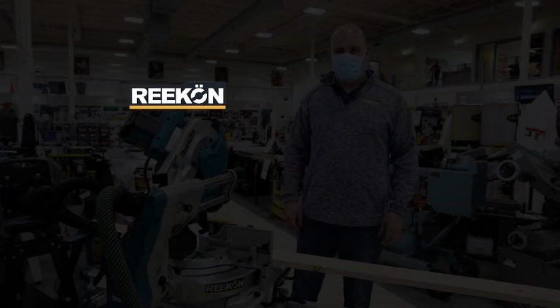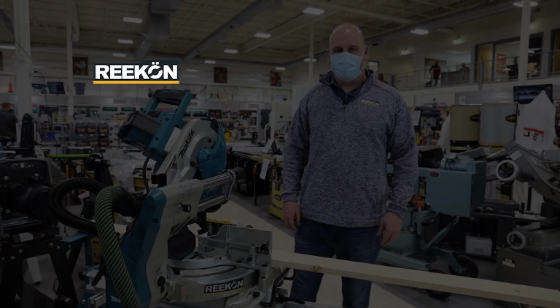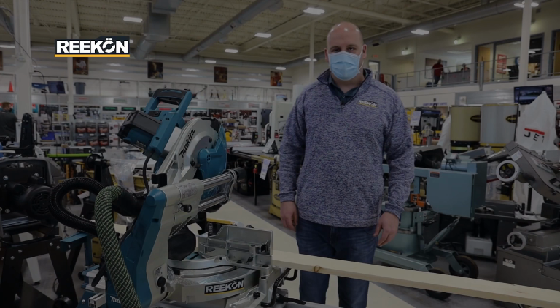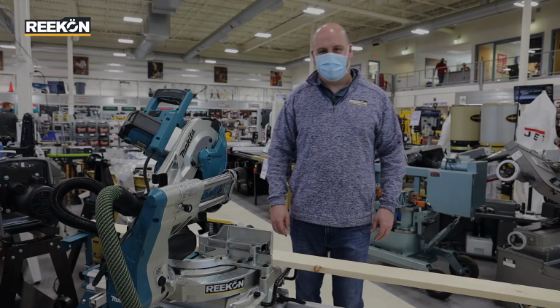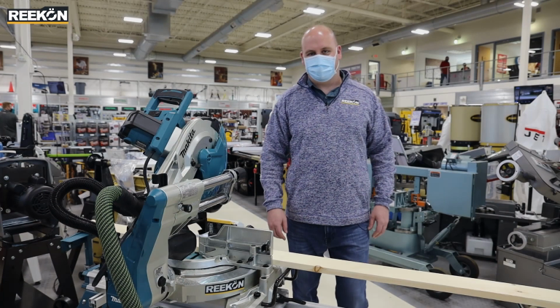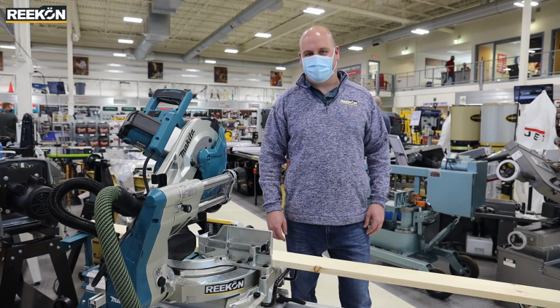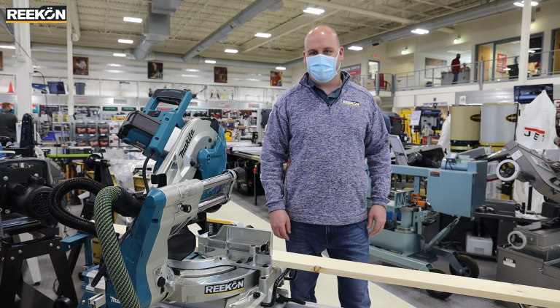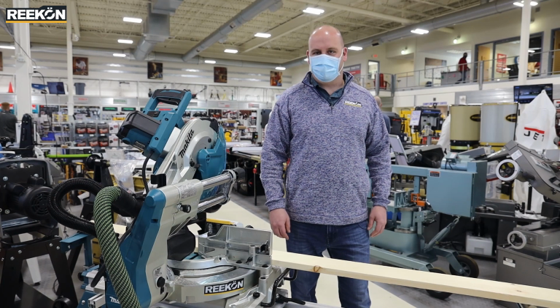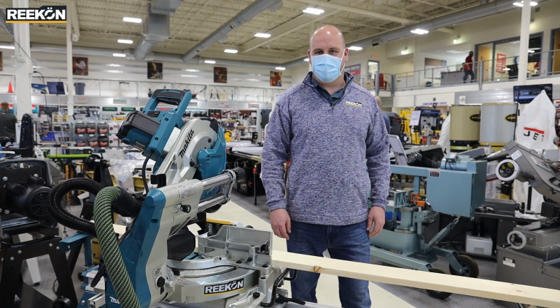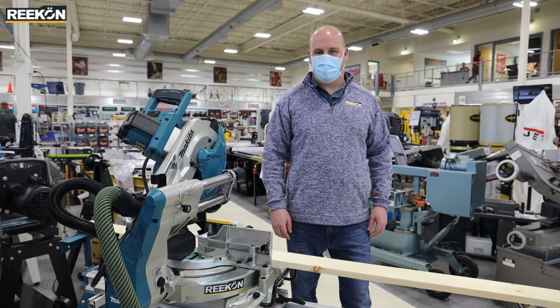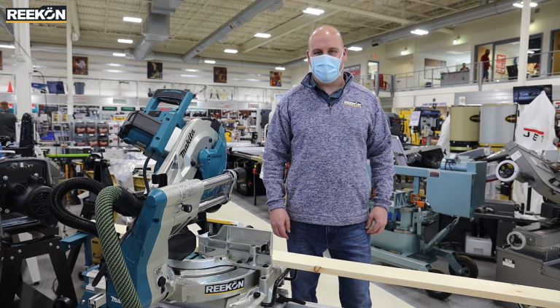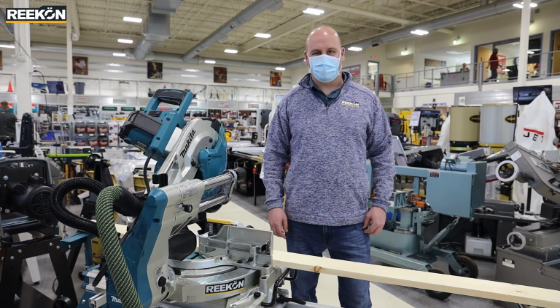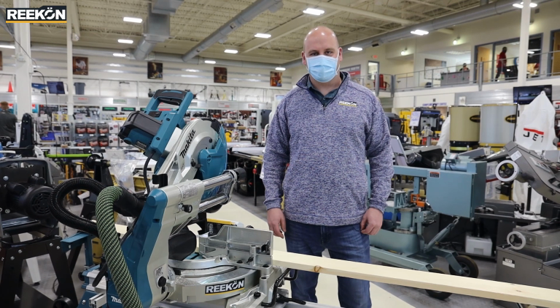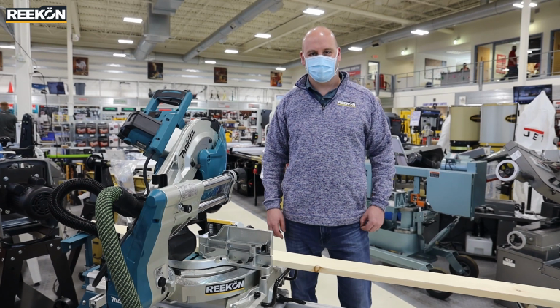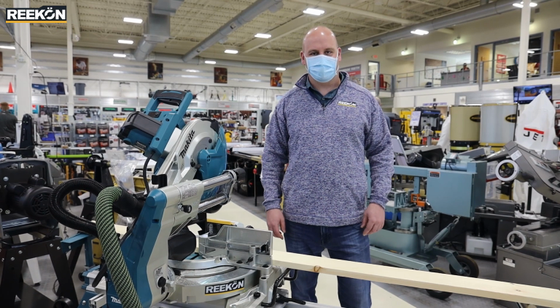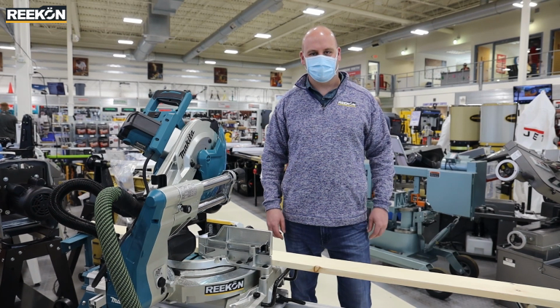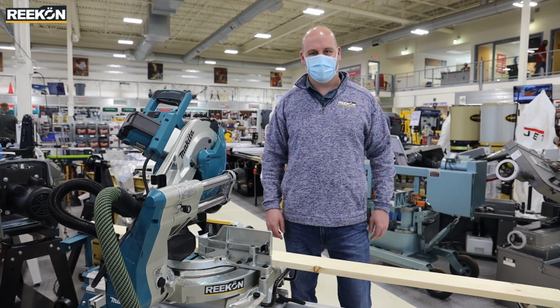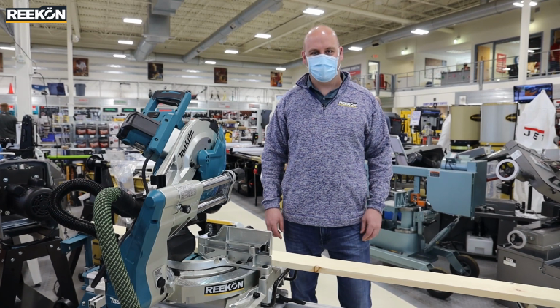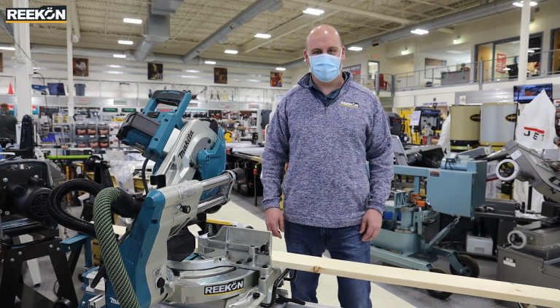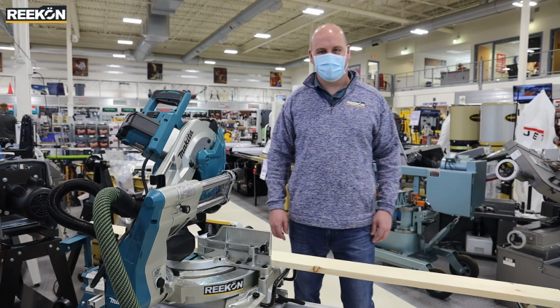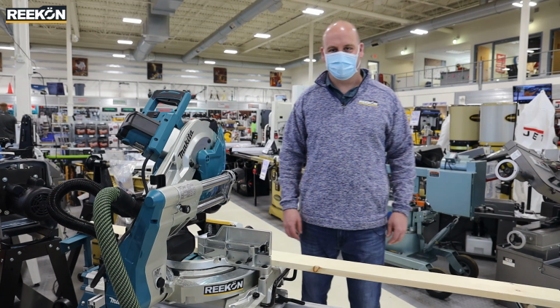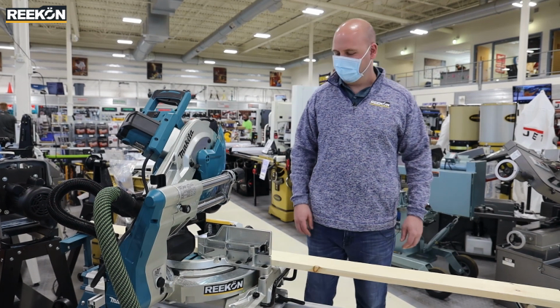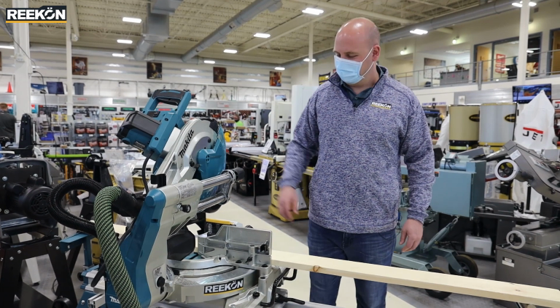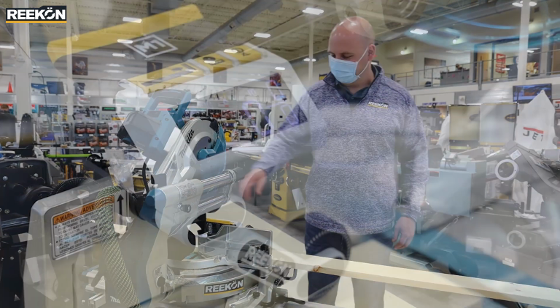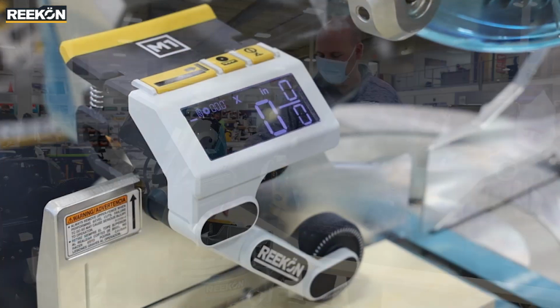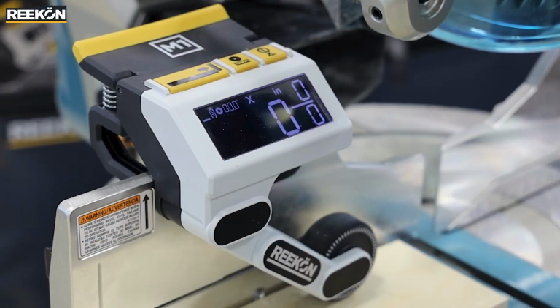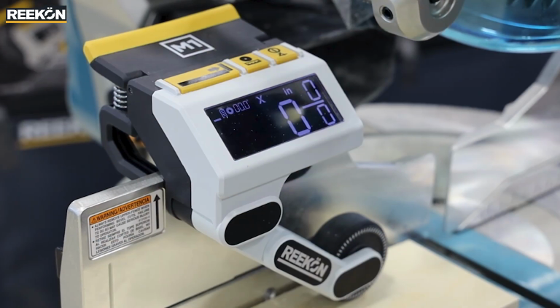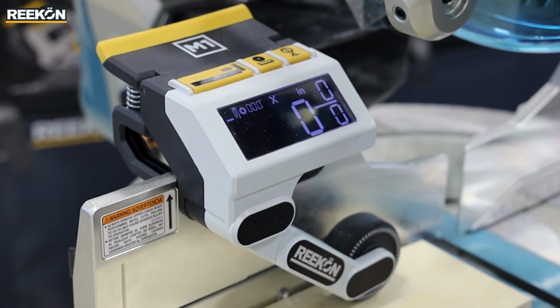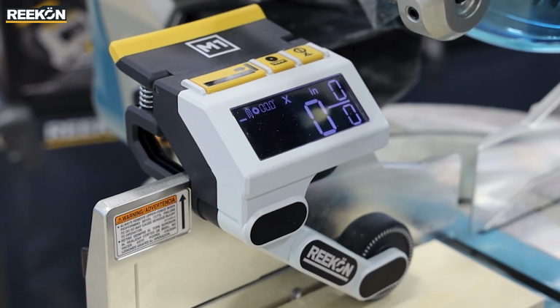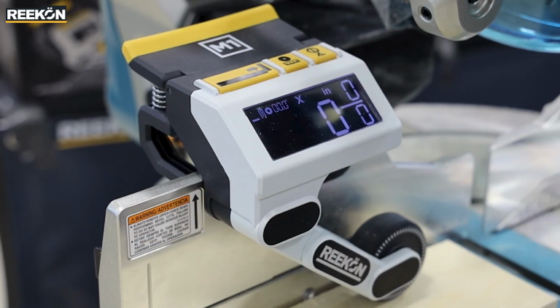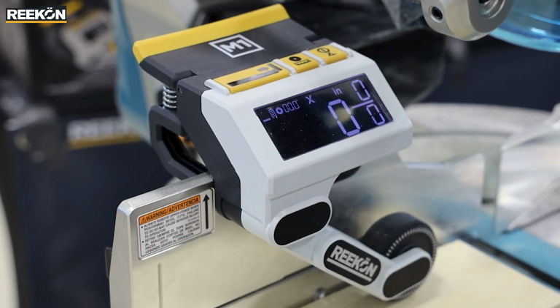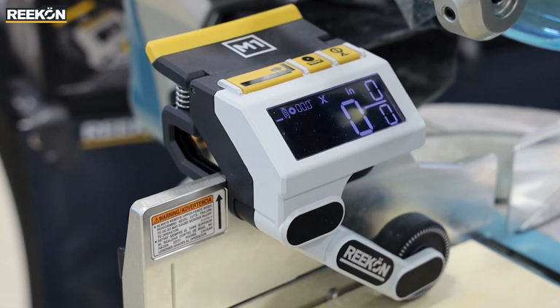Hi everyone, my name is Christian Reid. I'm here at Acme Tools in Duluth, Minnesota and want to go over today the M1 Caliper Measuring Tool.